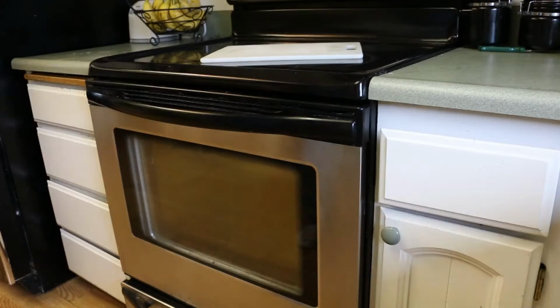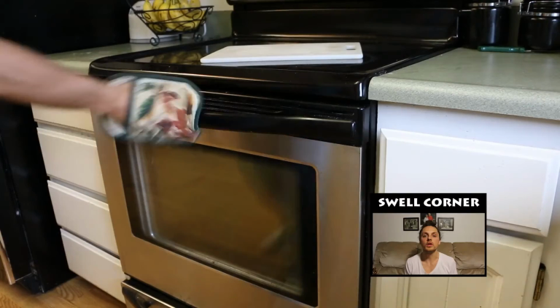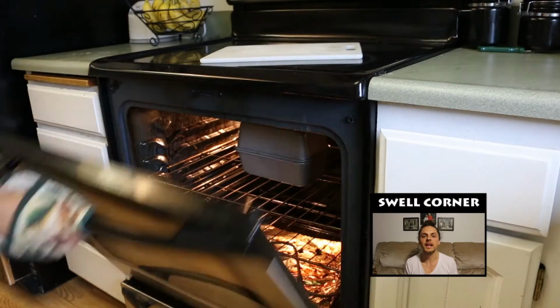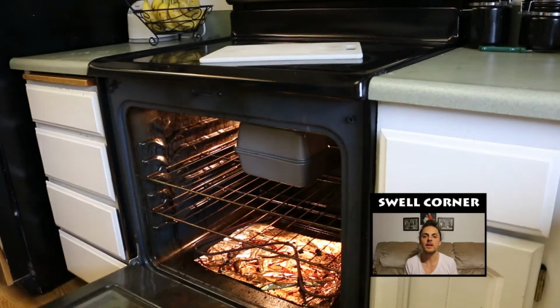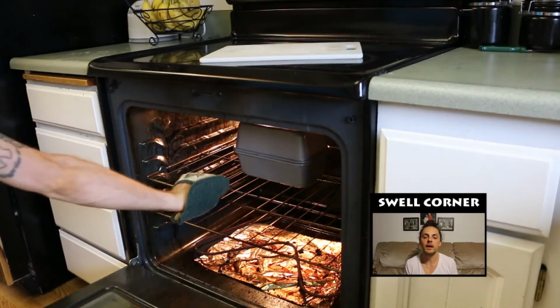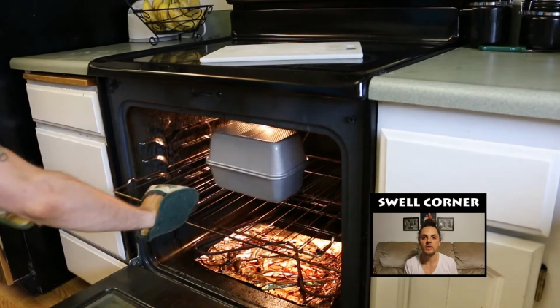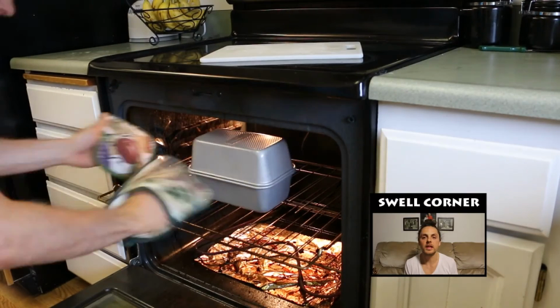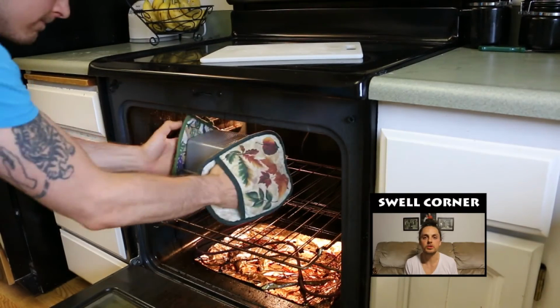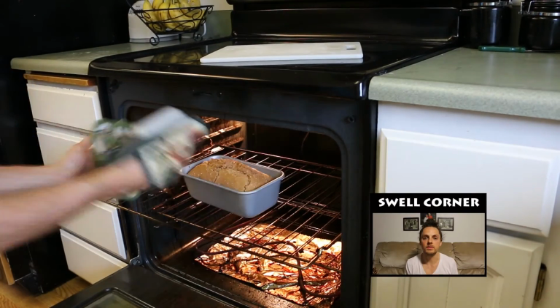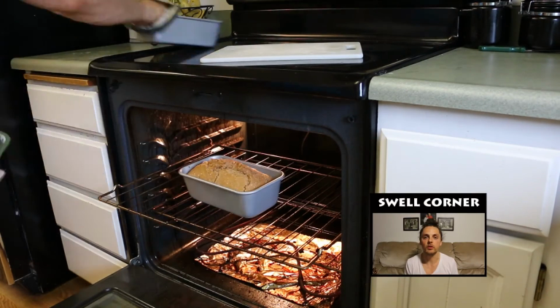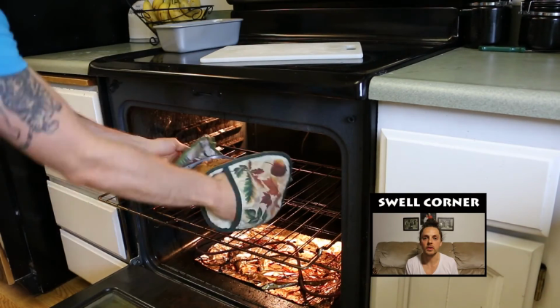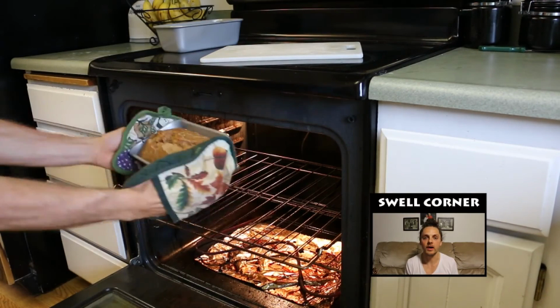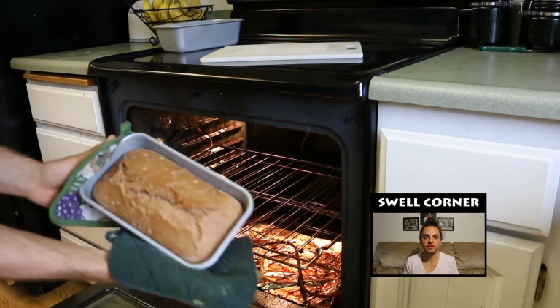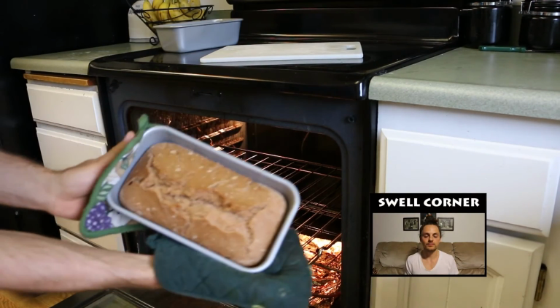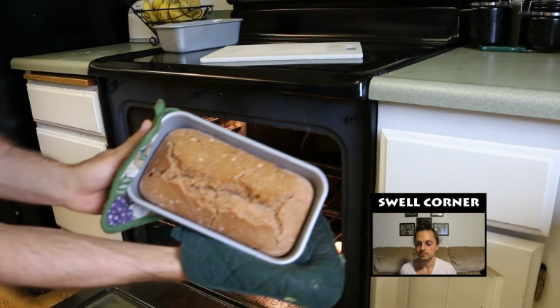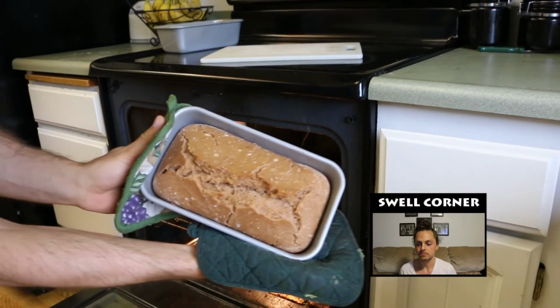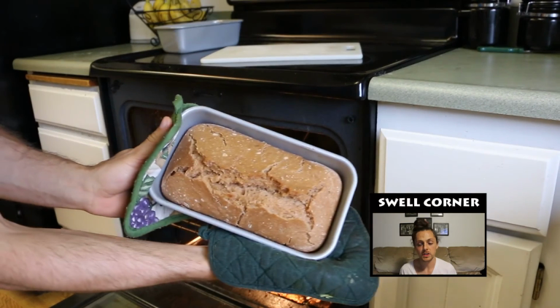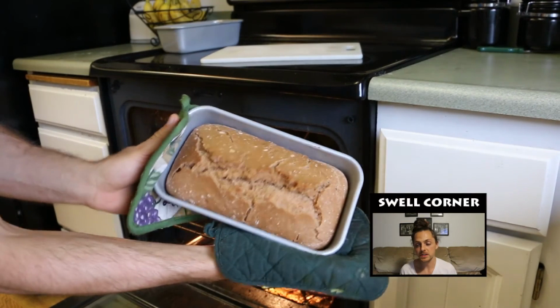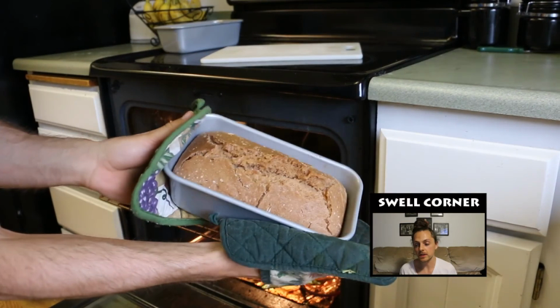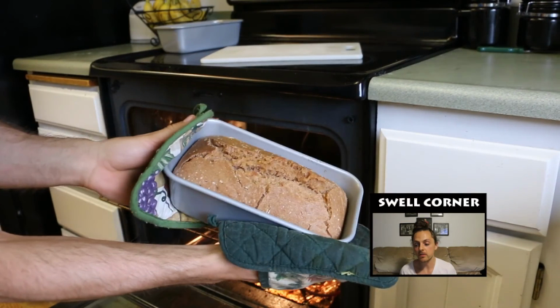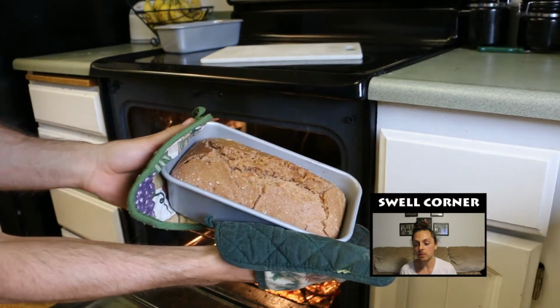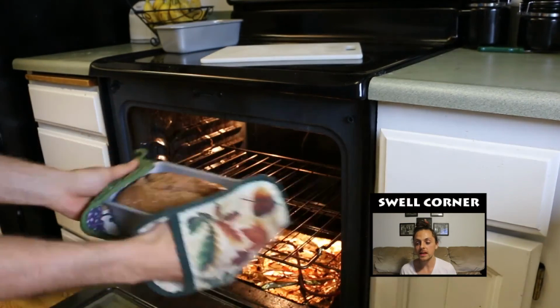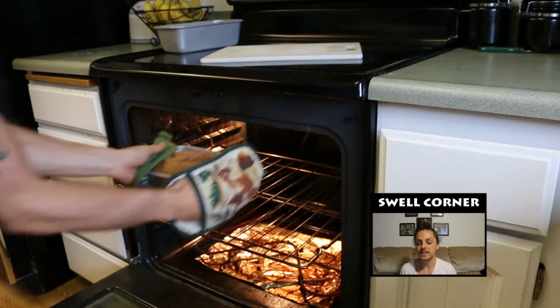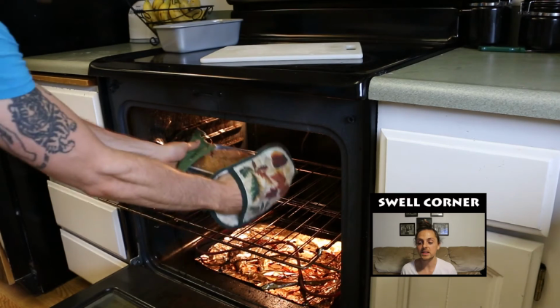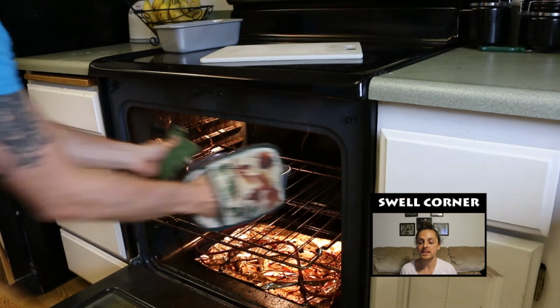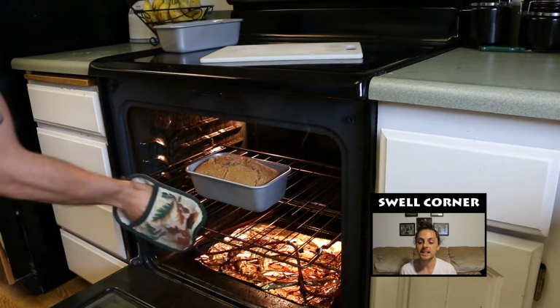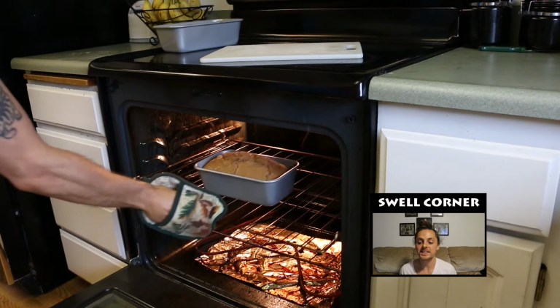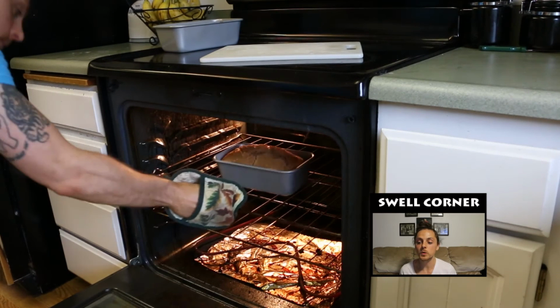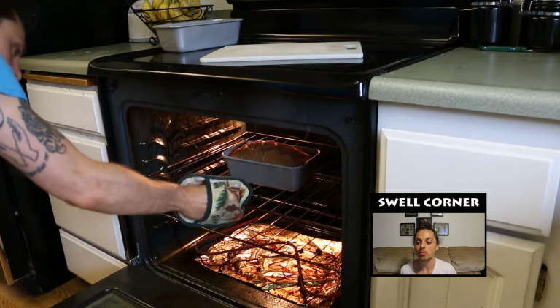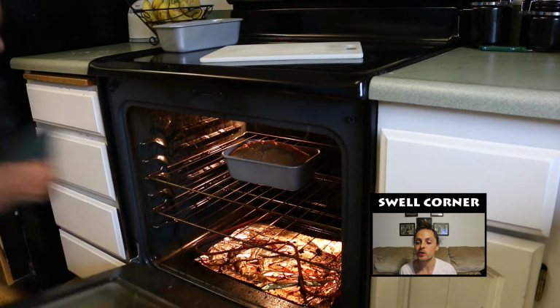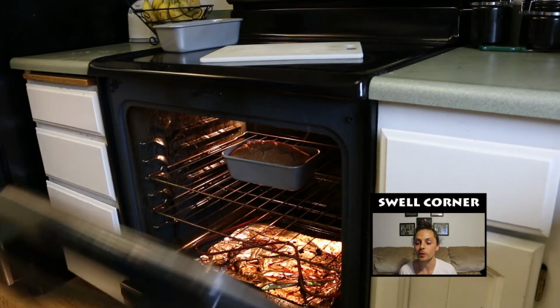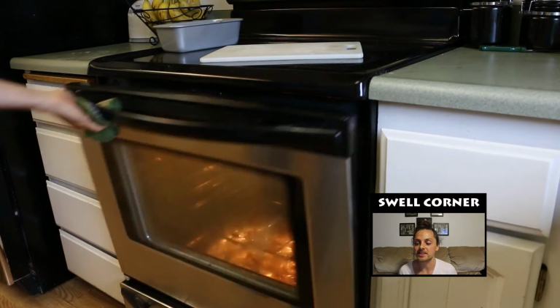When you take the lid off, turn the temperature up to 425 degrees. Looking good so far — now it's time to get that nice golden brown crust.